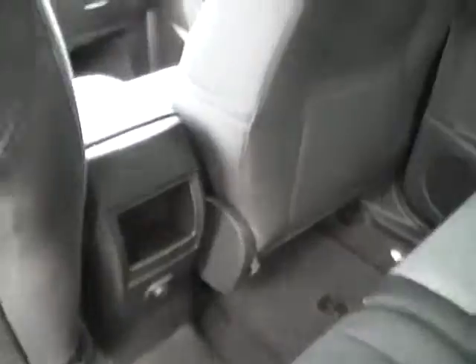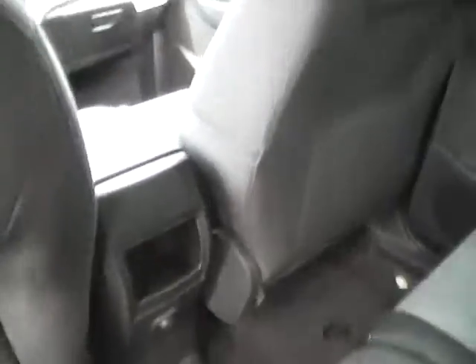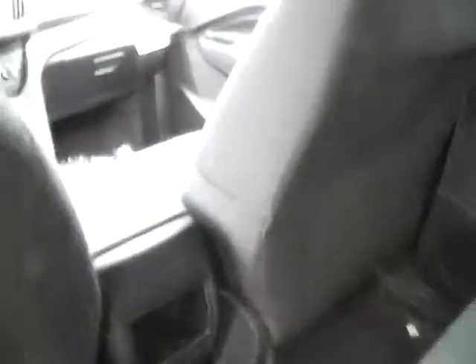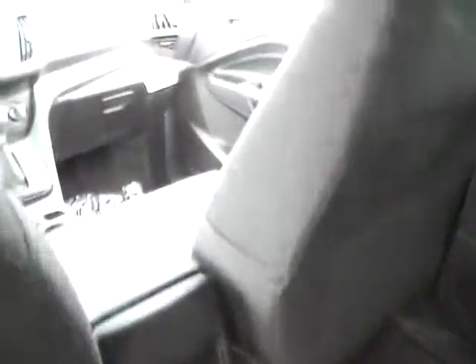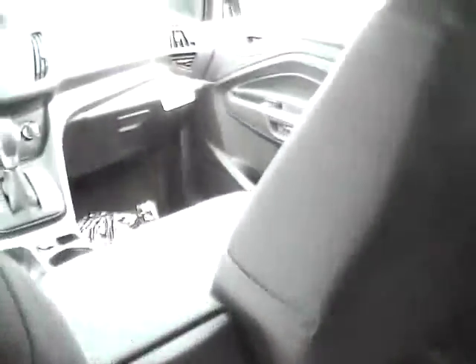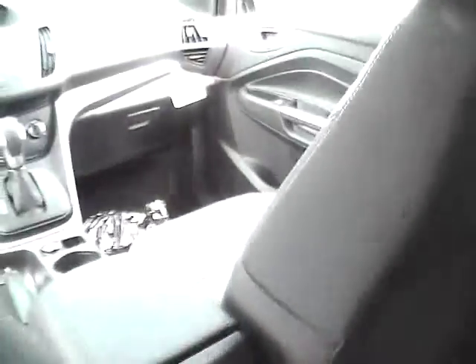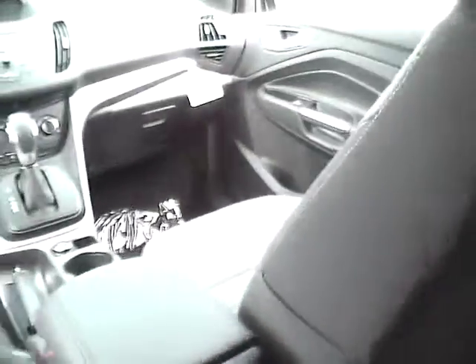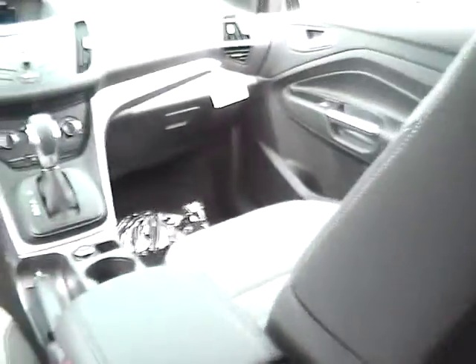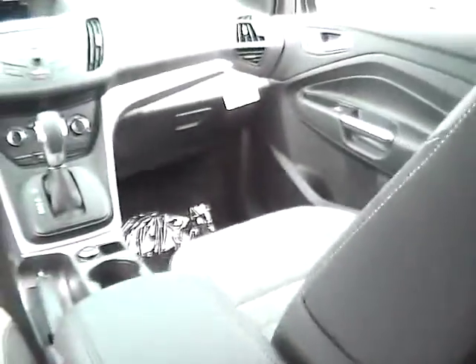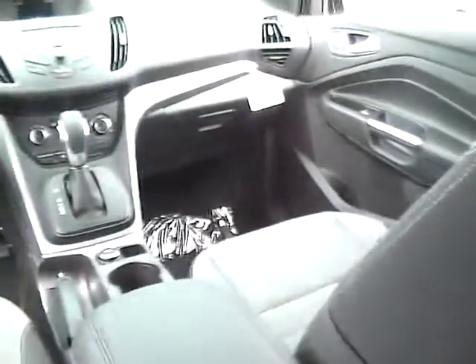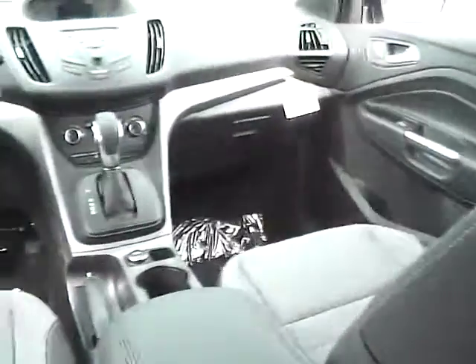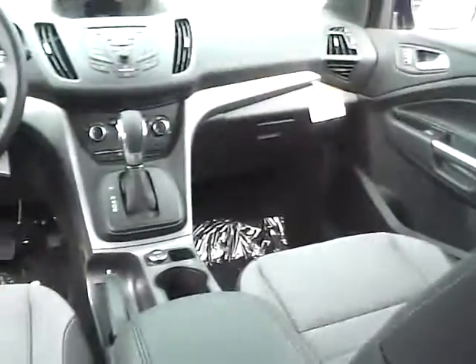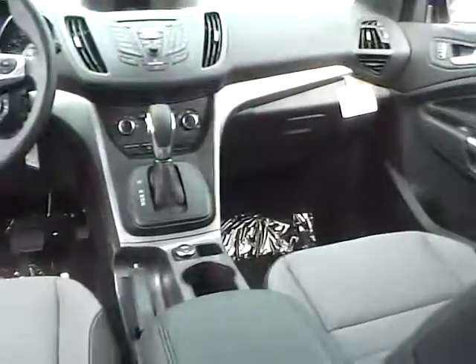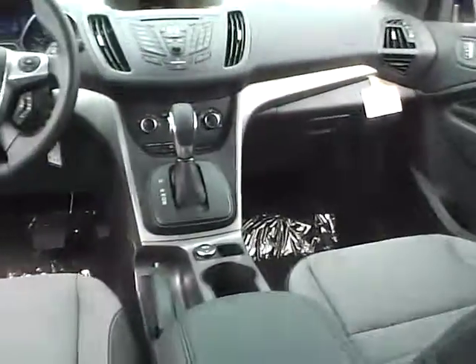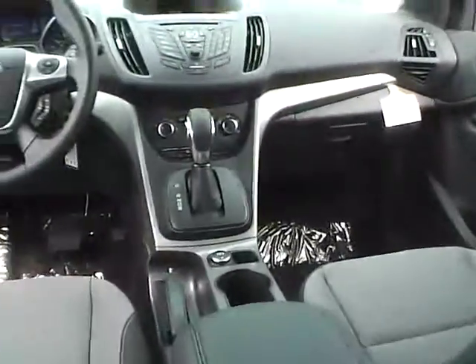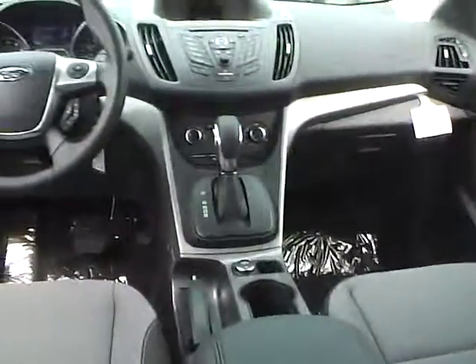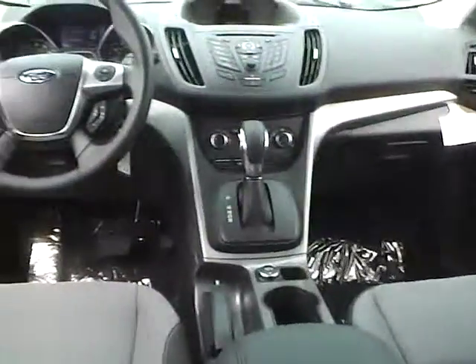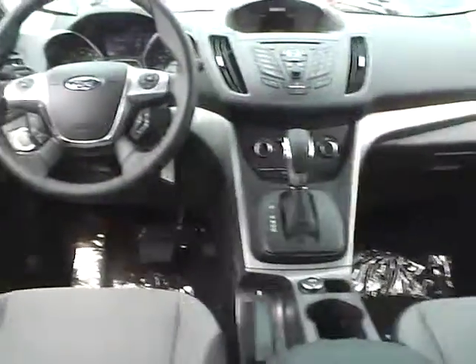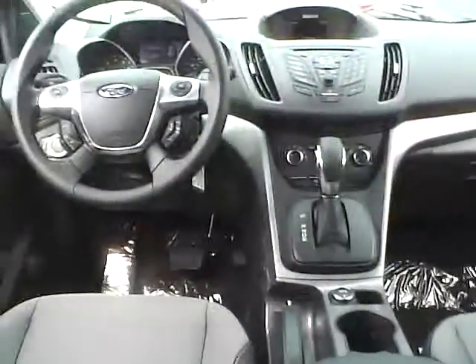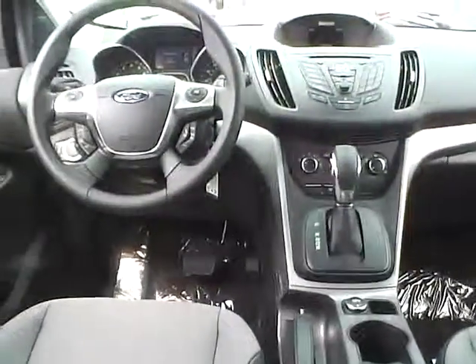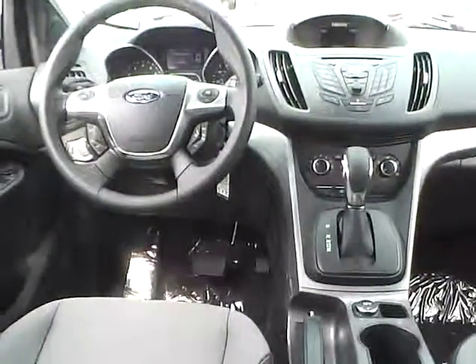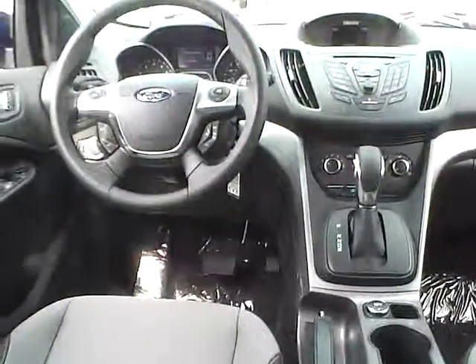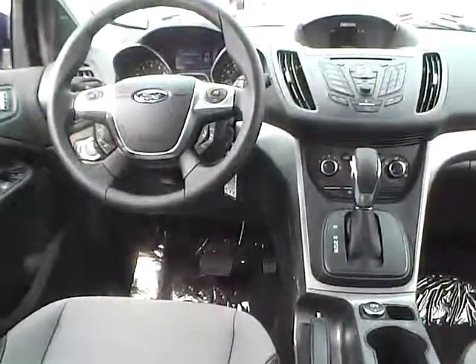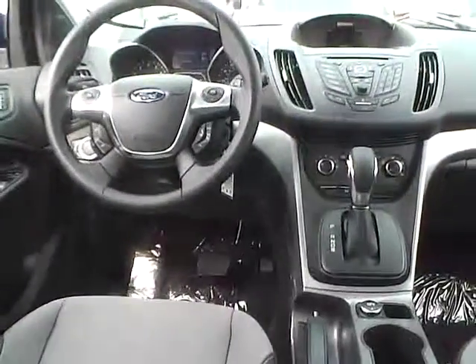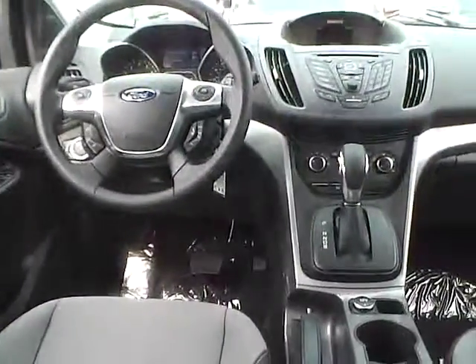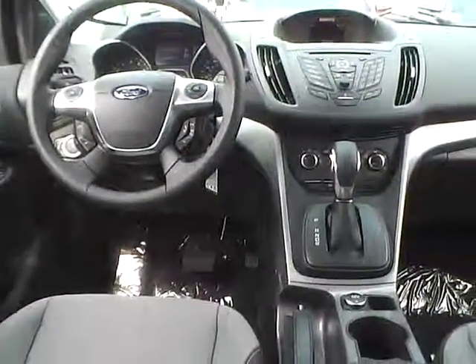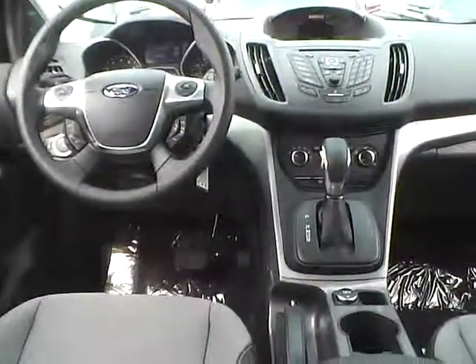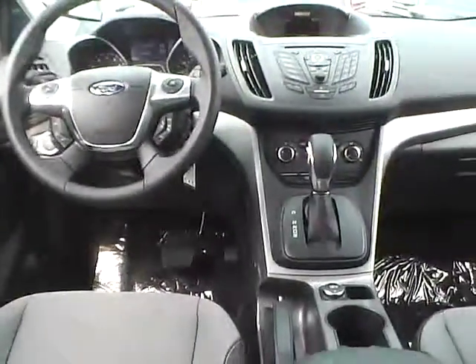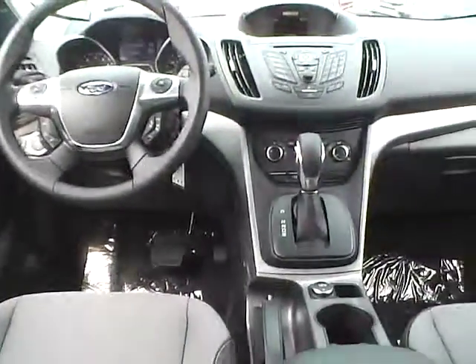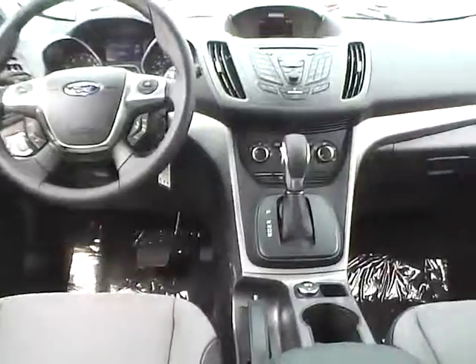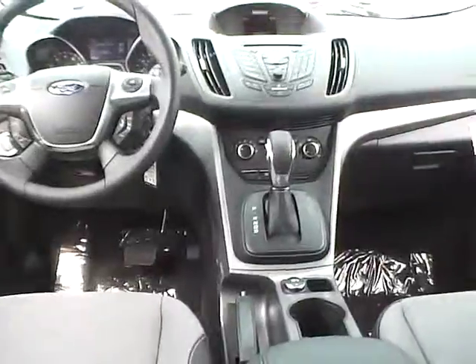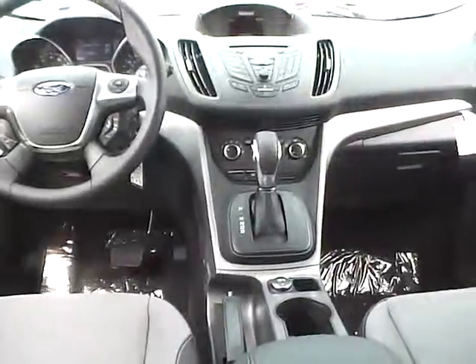Very nice vehicle. Come check us out at Gymkai and Ford, or visit our online showroom at GymkaiandFord.com.